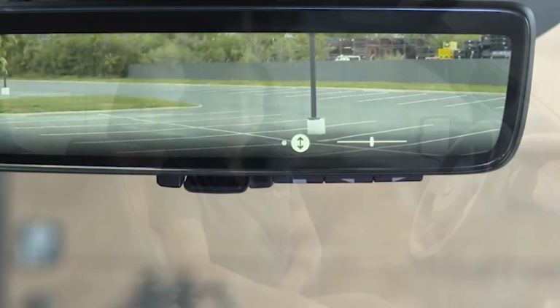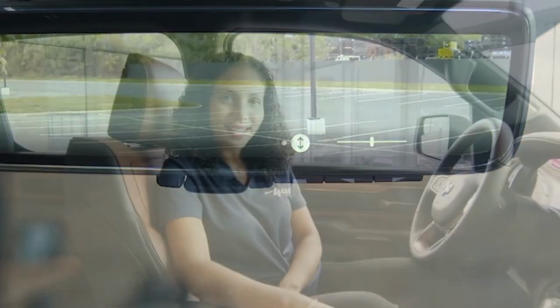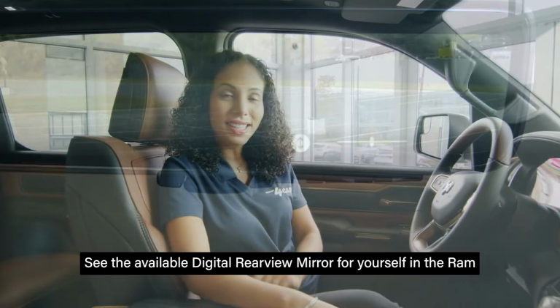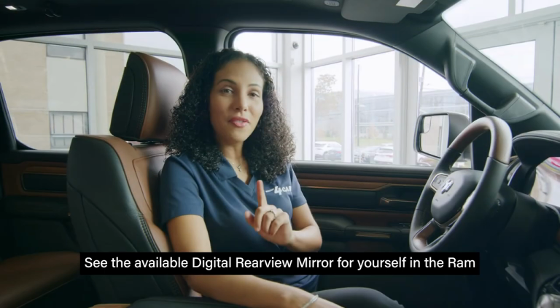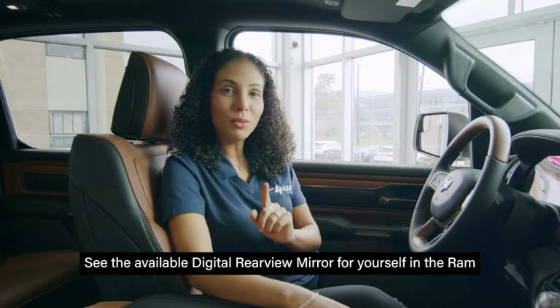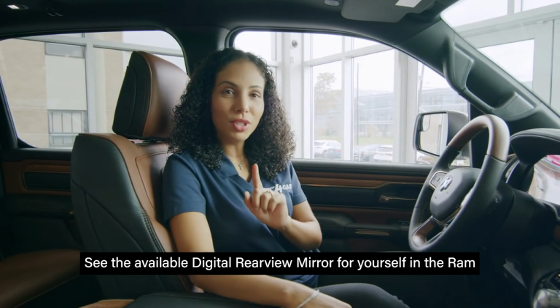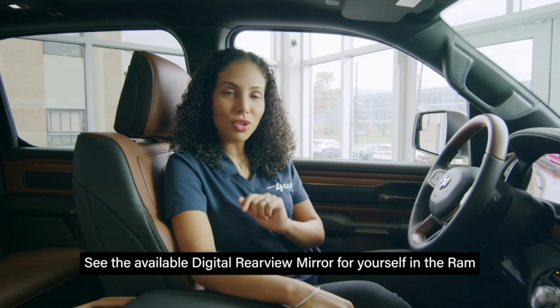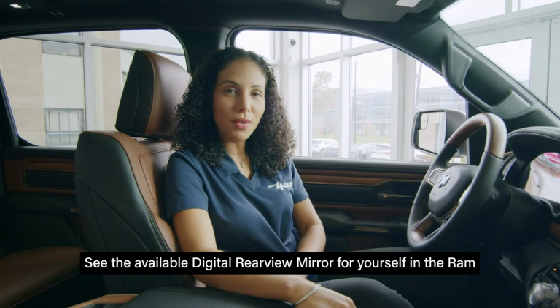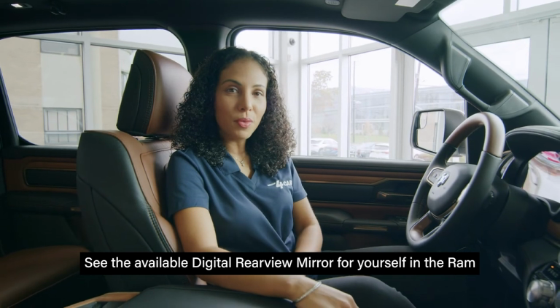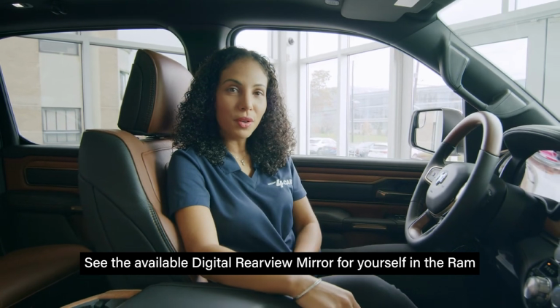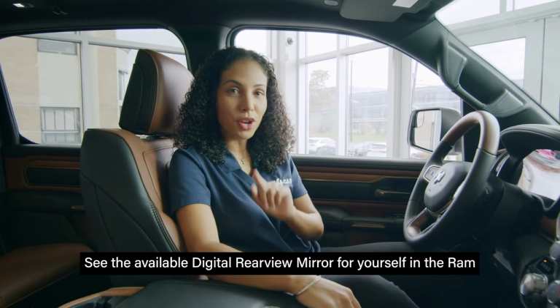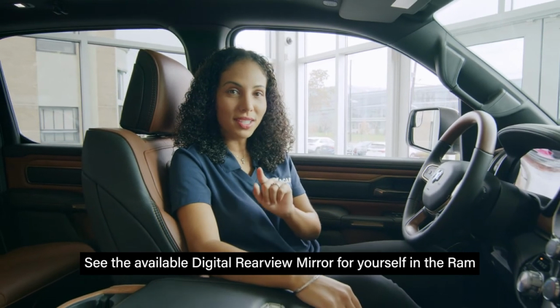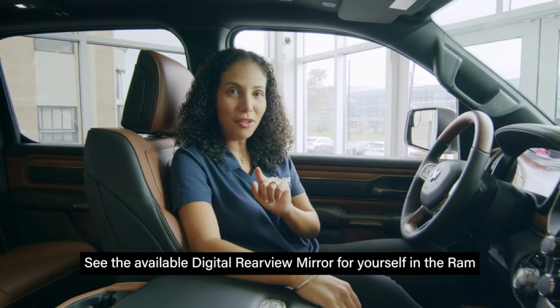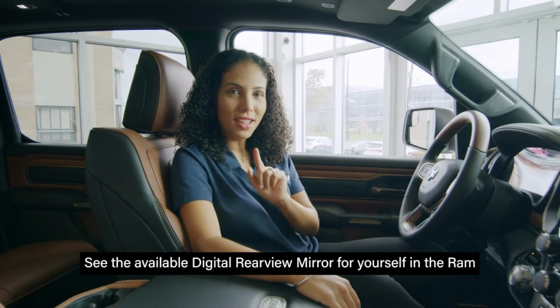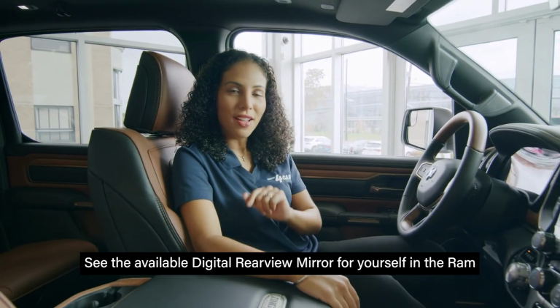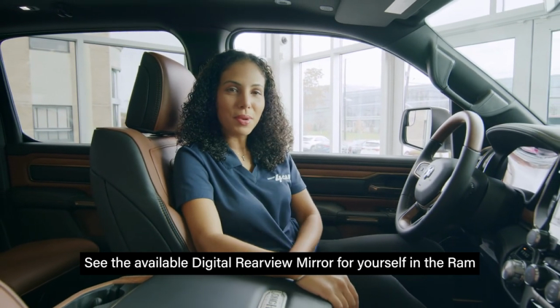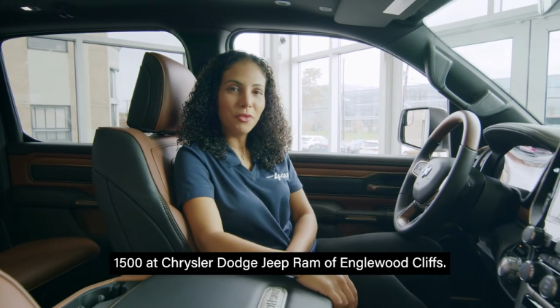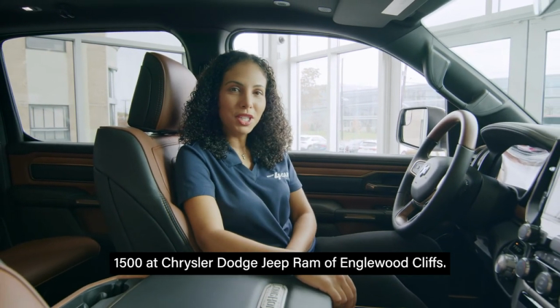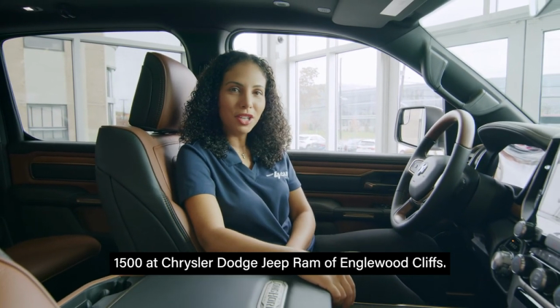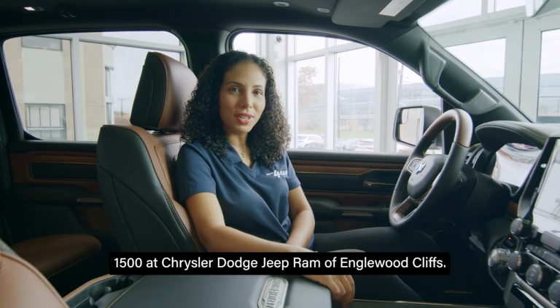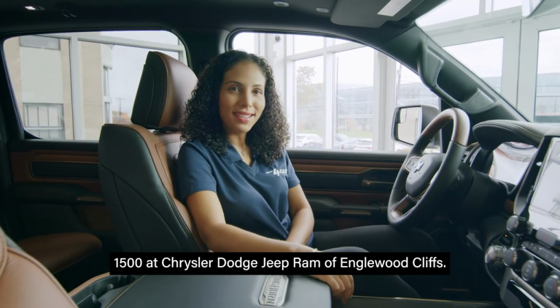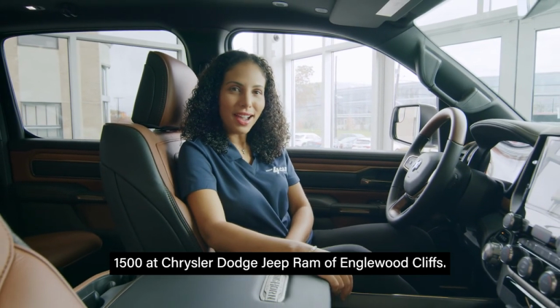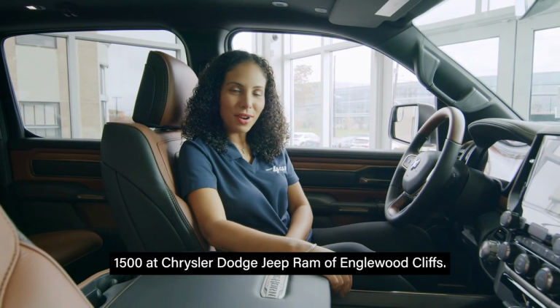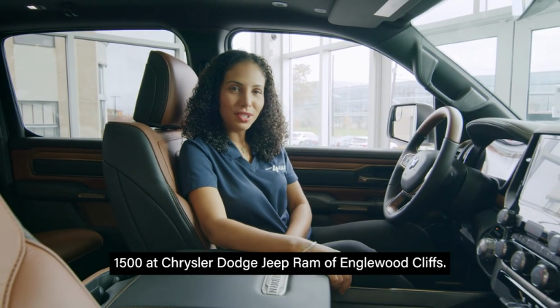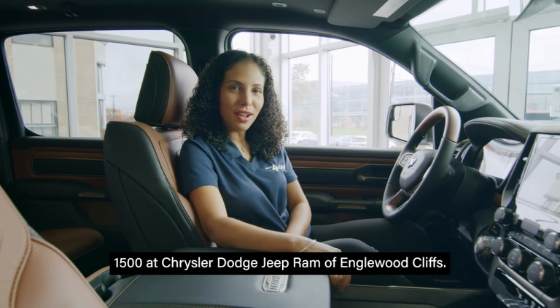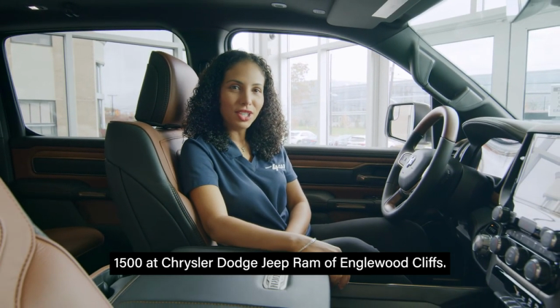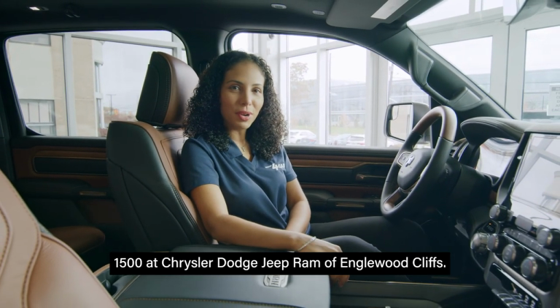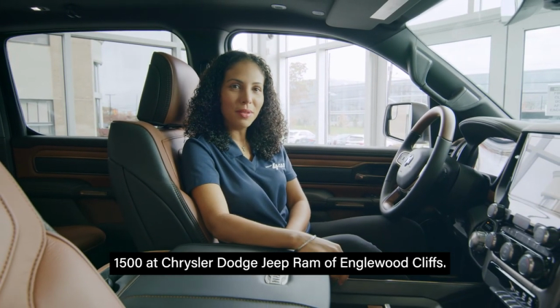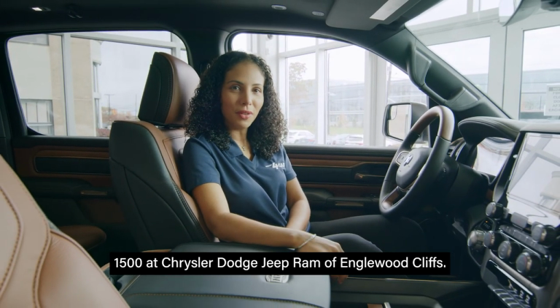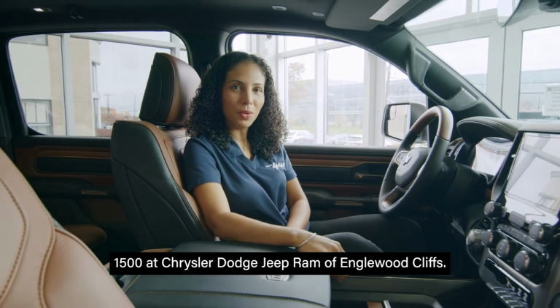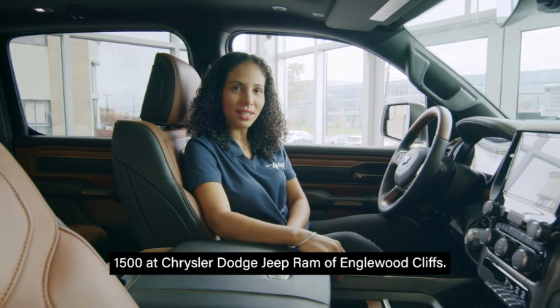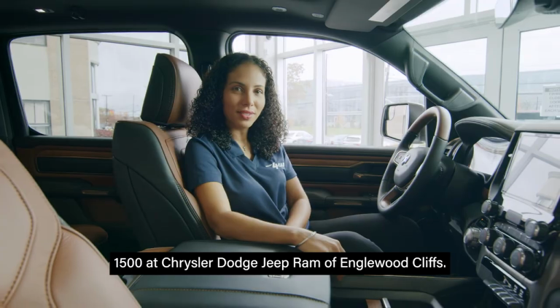See the available digital rear view mirror for yourself in the Ram 1500 at Chrysler Dodge Jeep Ram of Inglewood Cliffs.